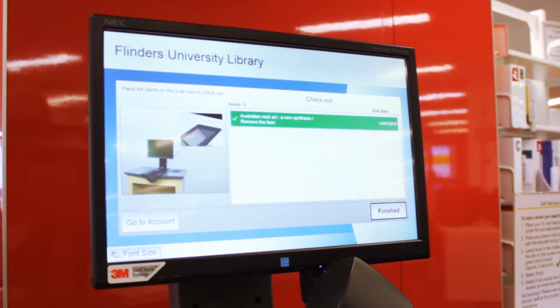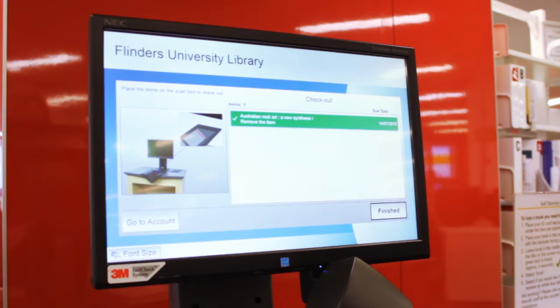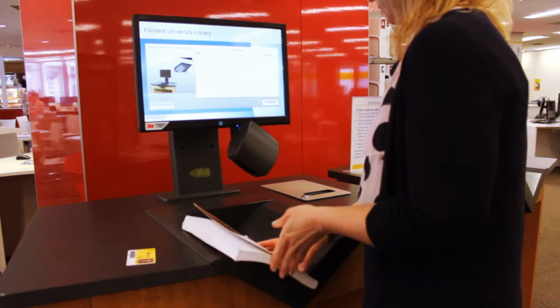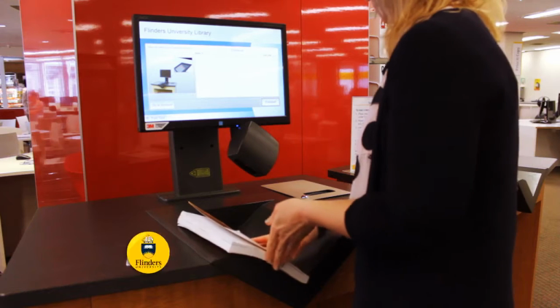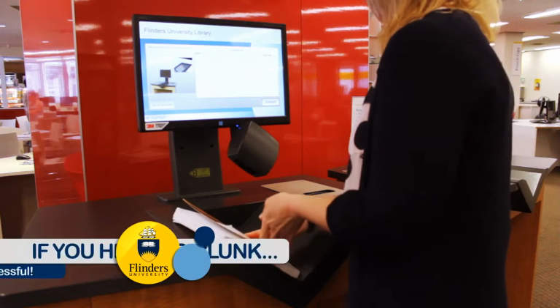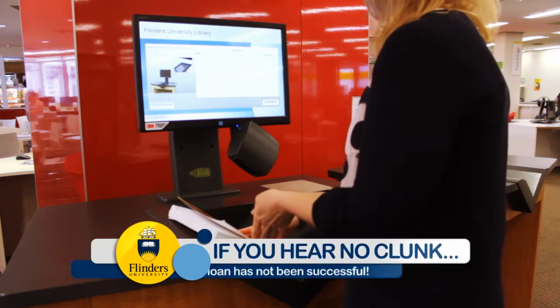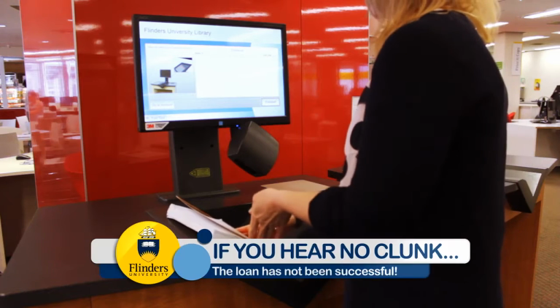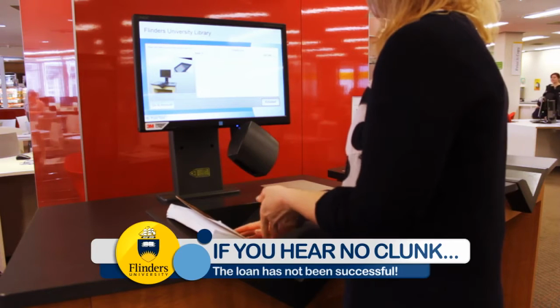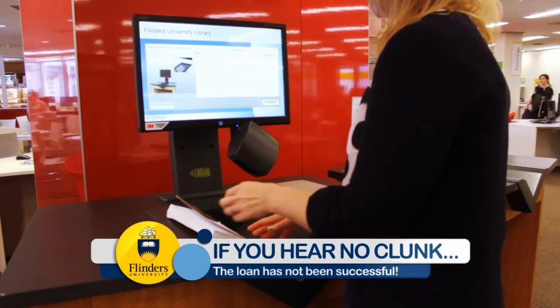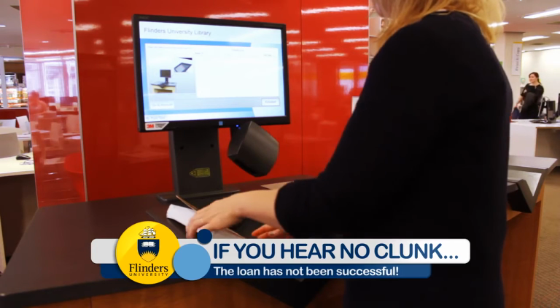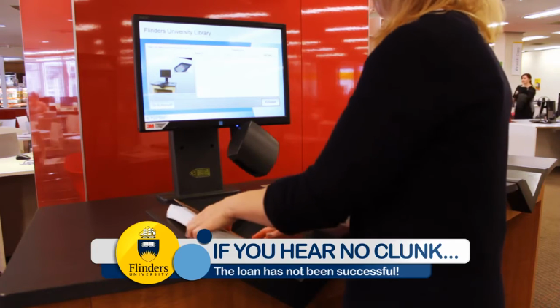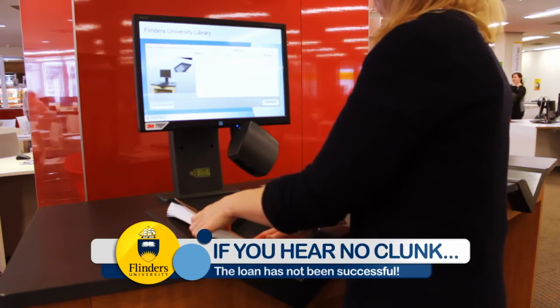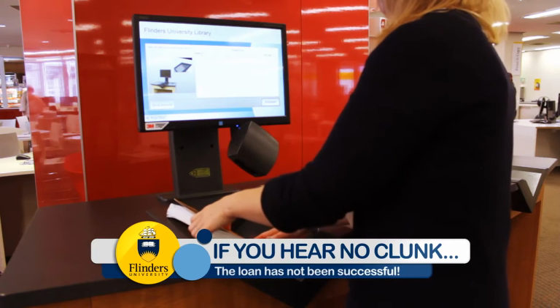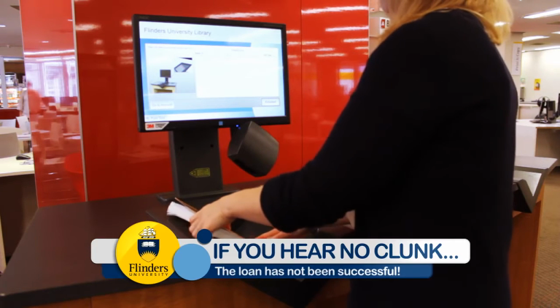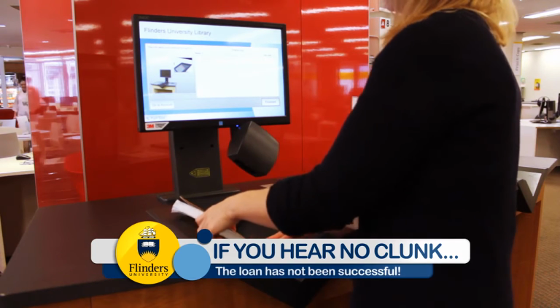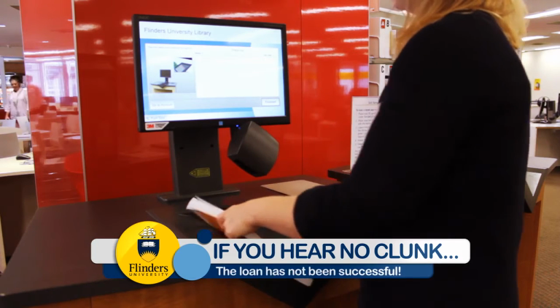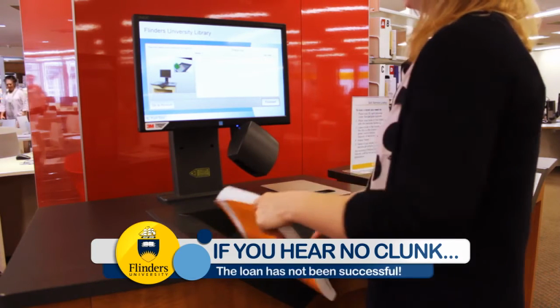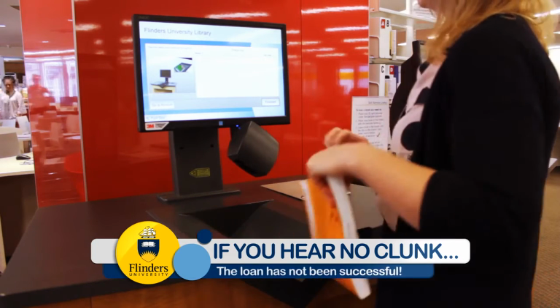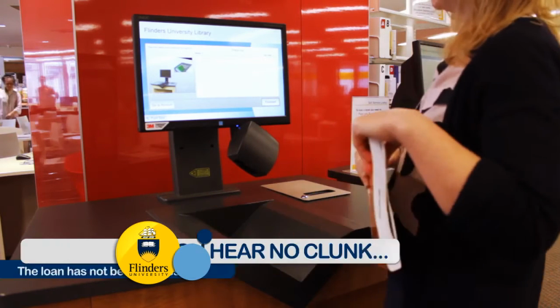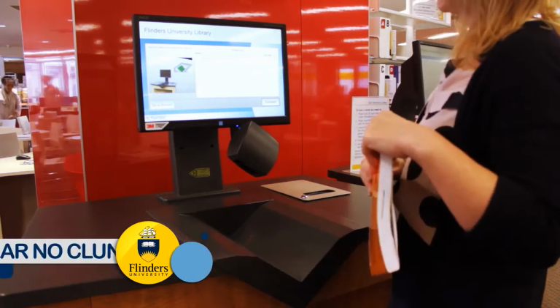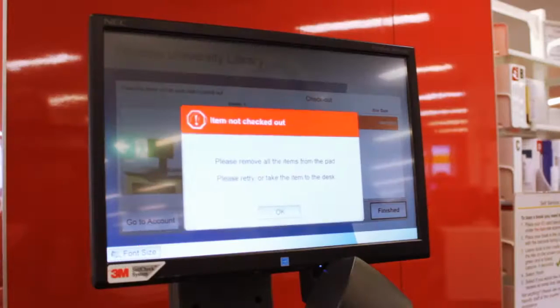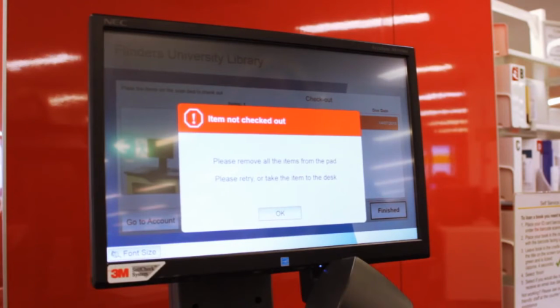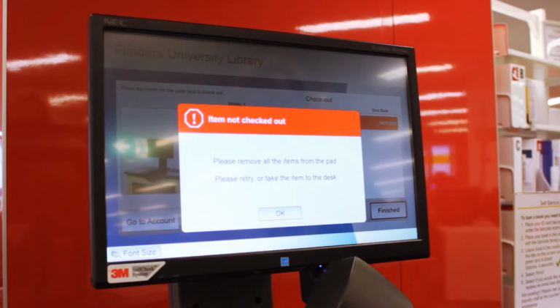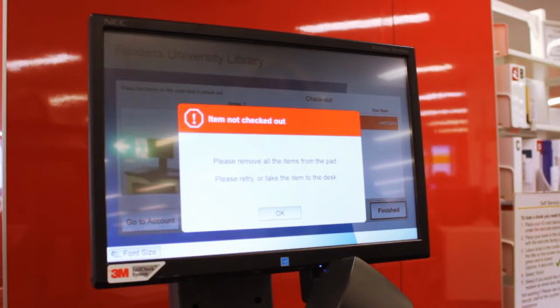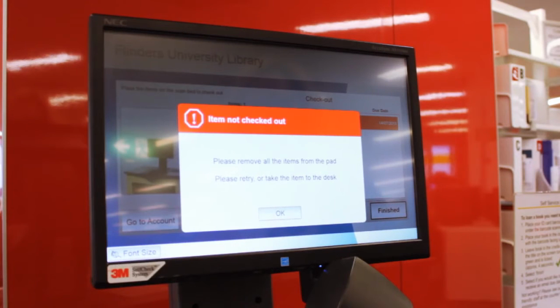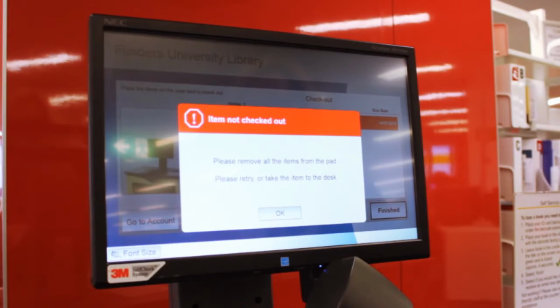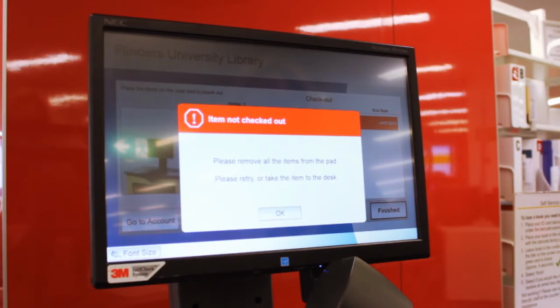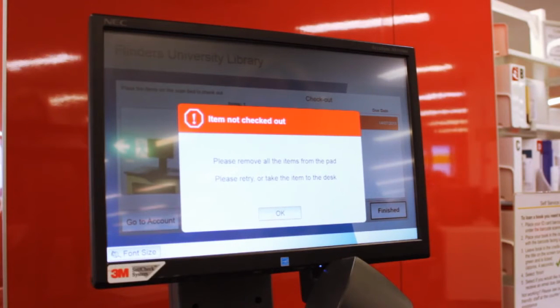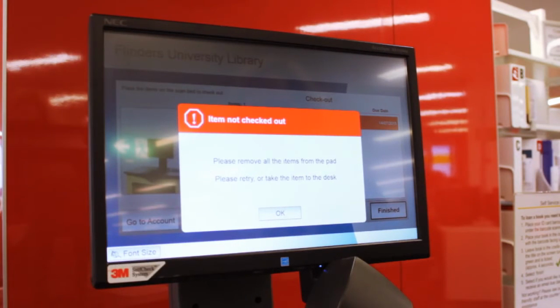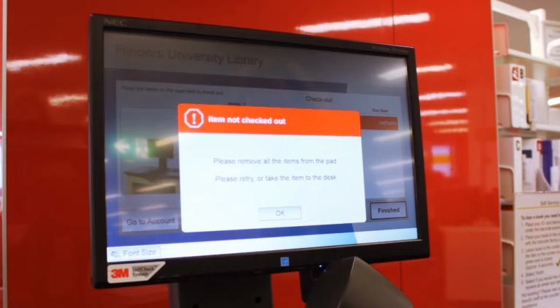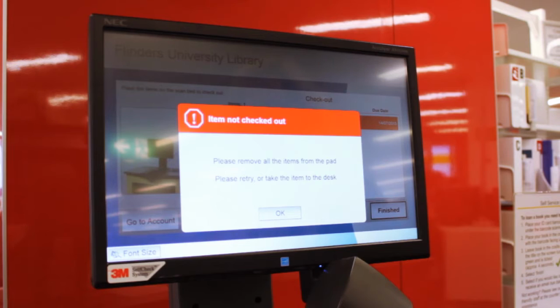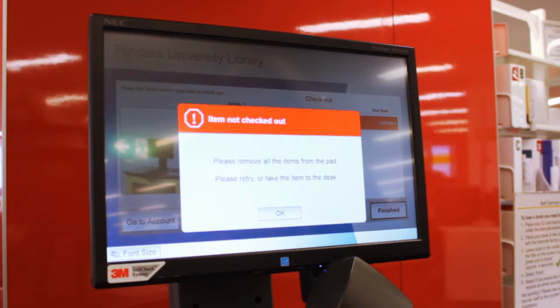If the scanner misses the barcode, or you take the book out too quickly, you won't hear the clunk because the loan was not successful.